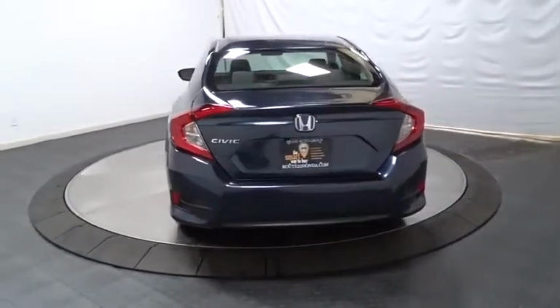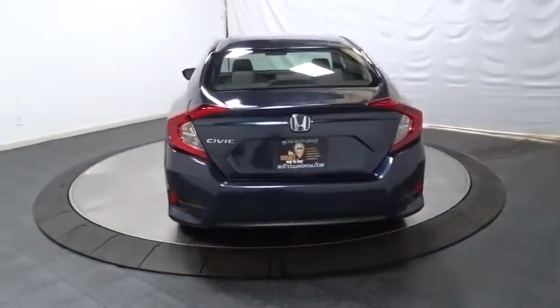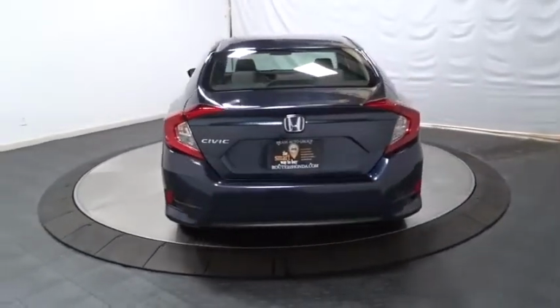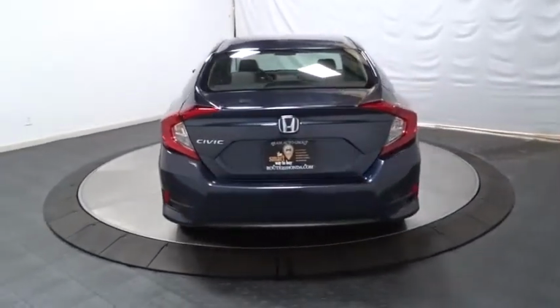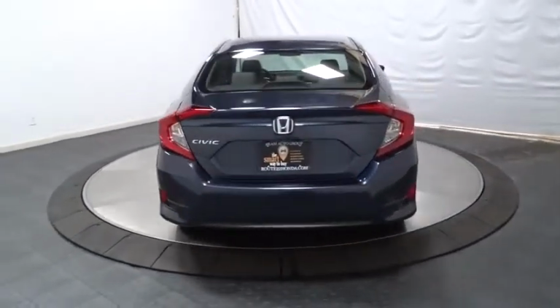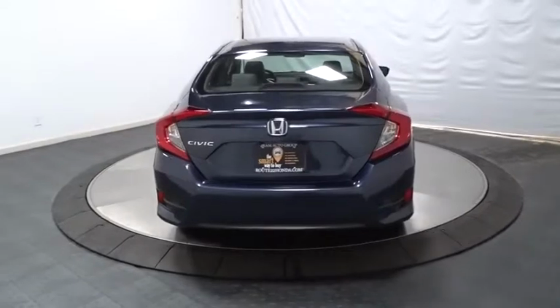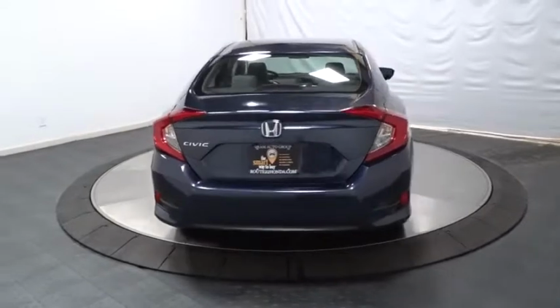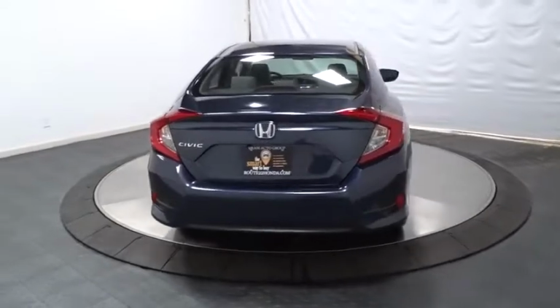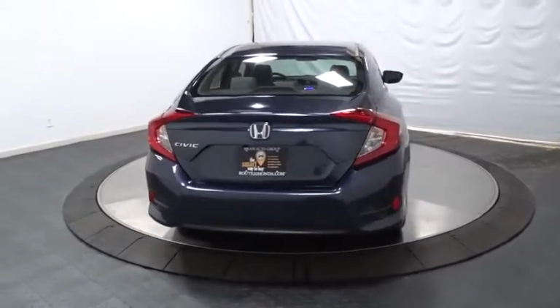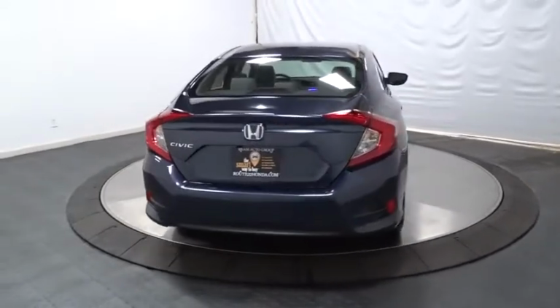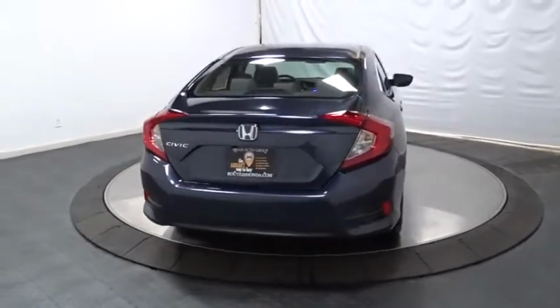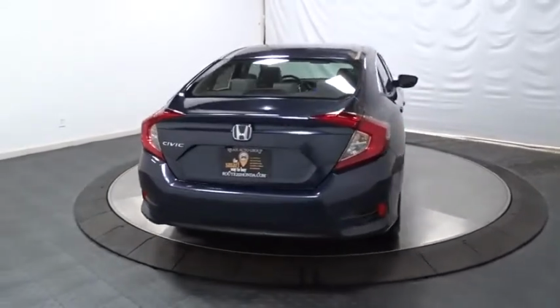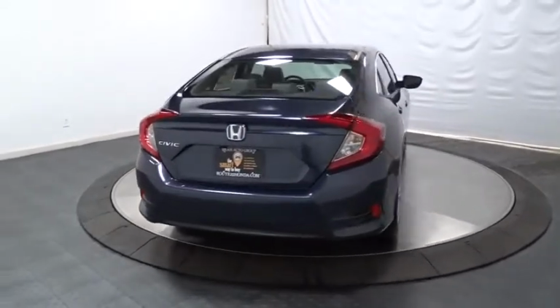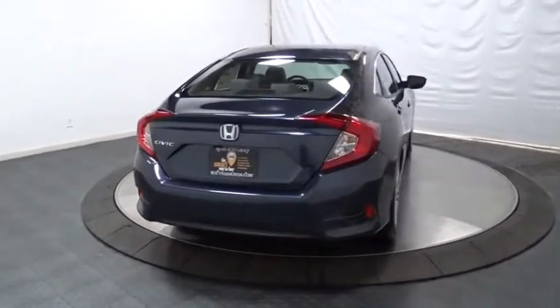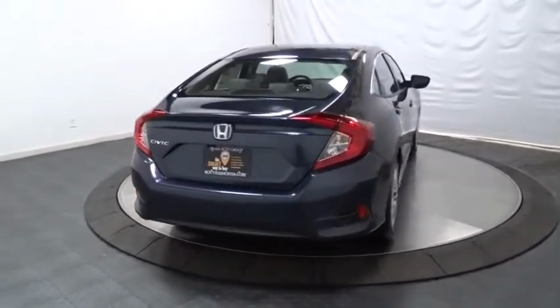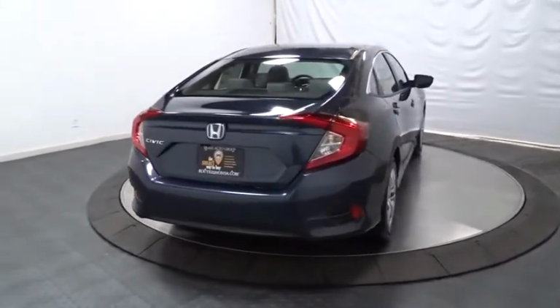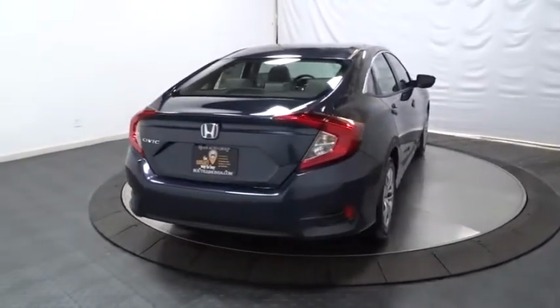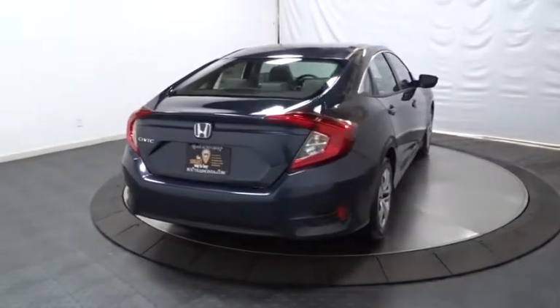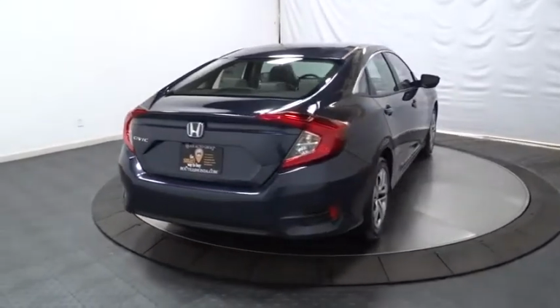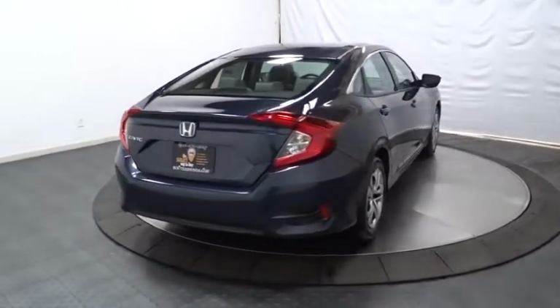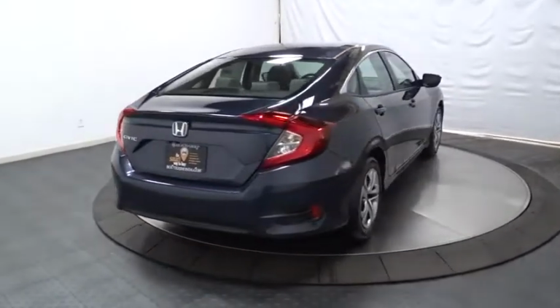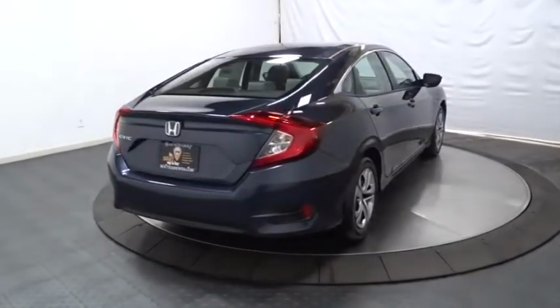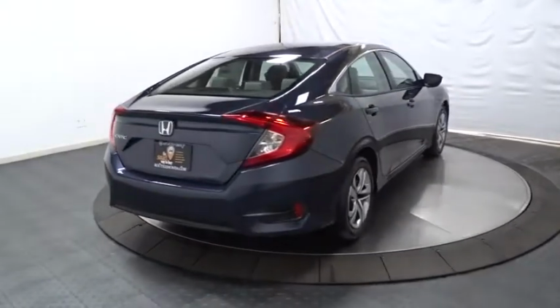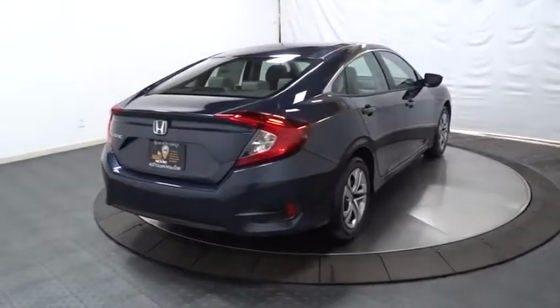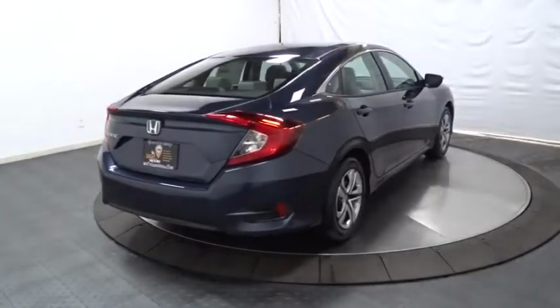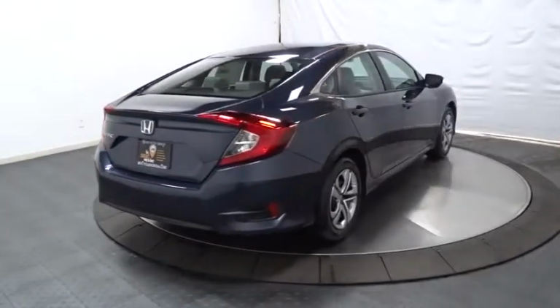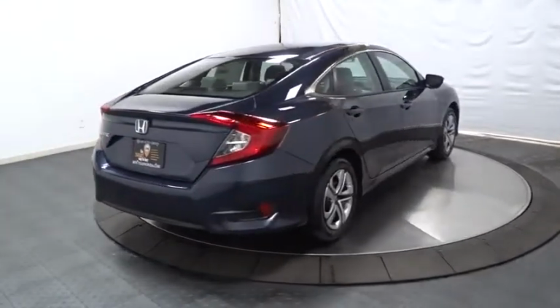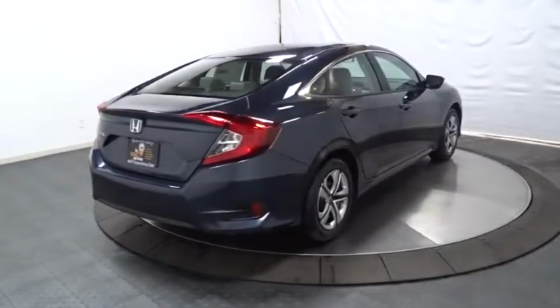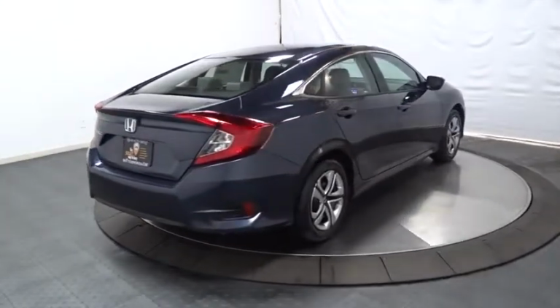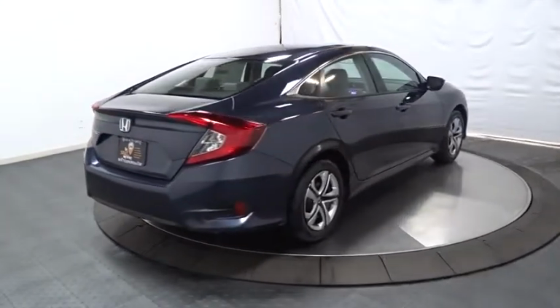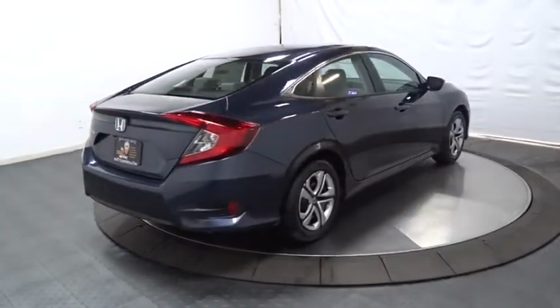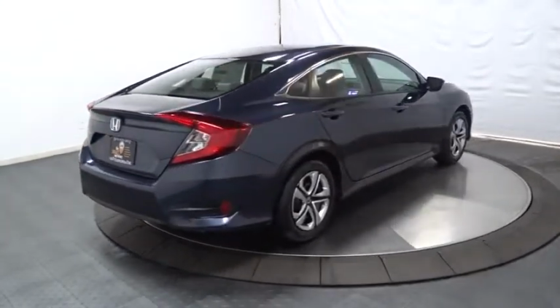Engine immobilizer, power rear window sunshade, low tire pressure warning, four-piece floor mat set.